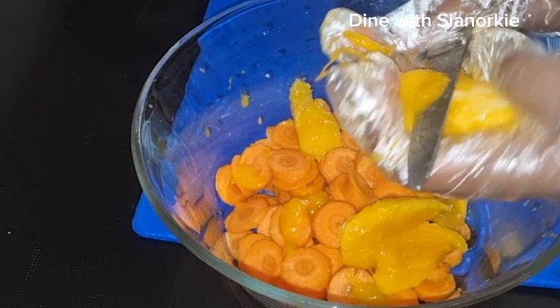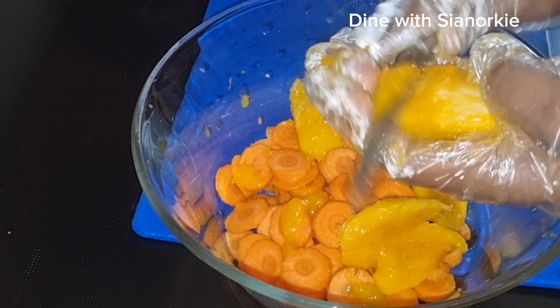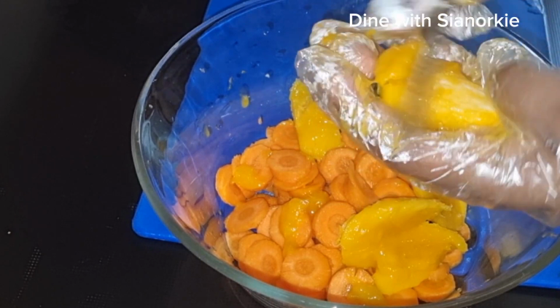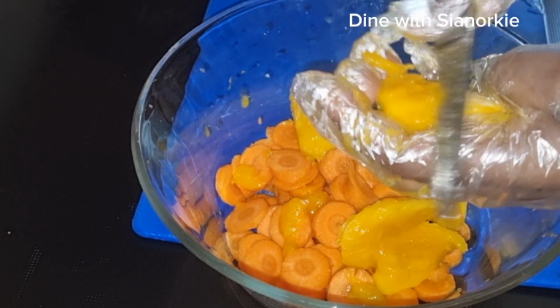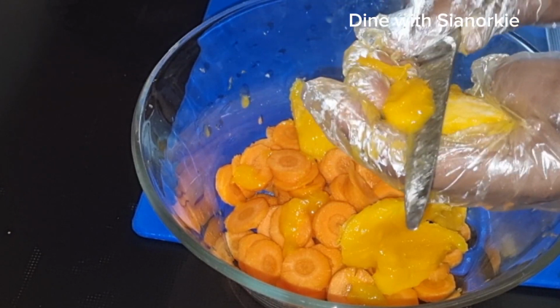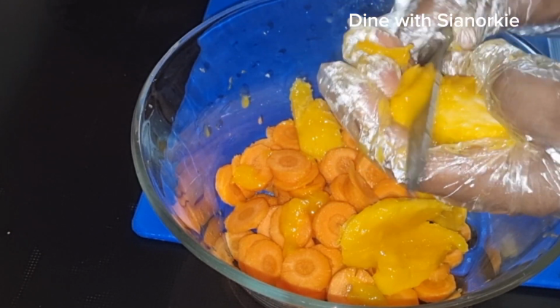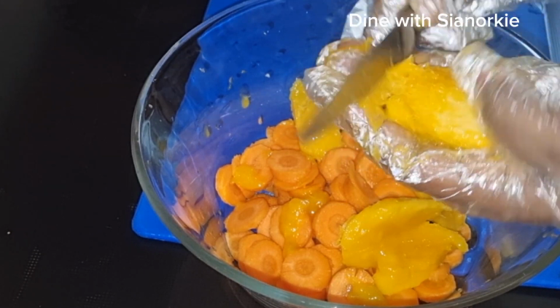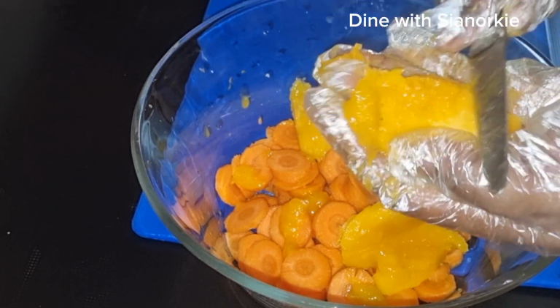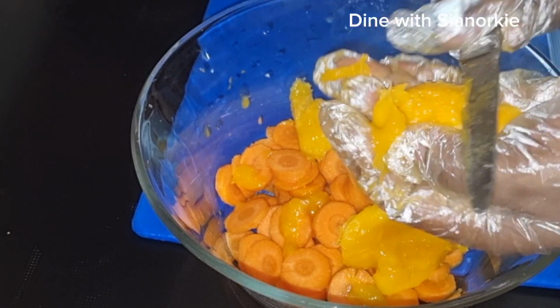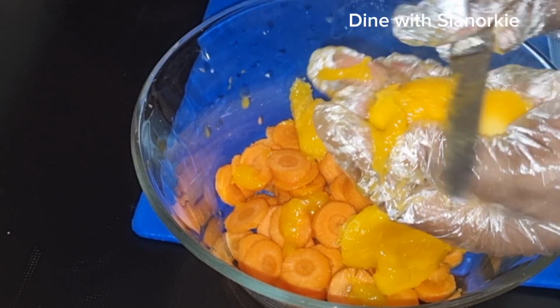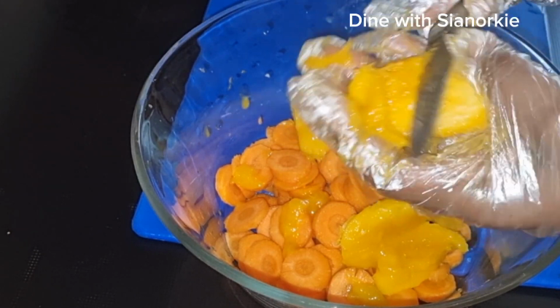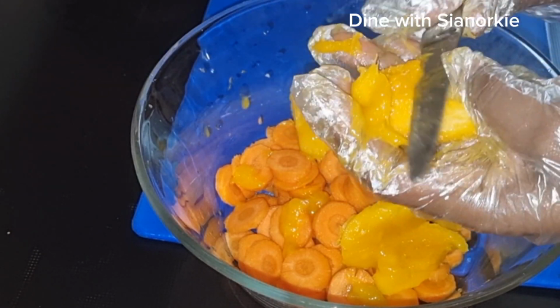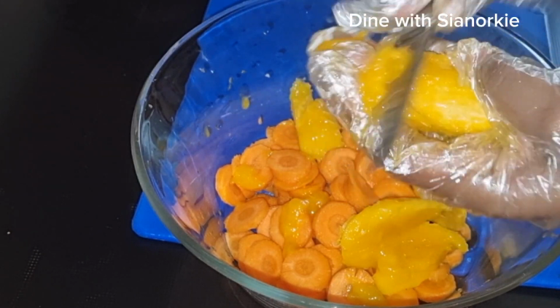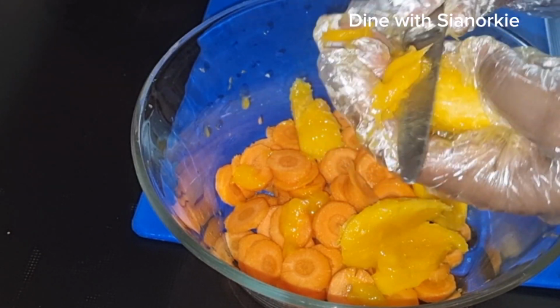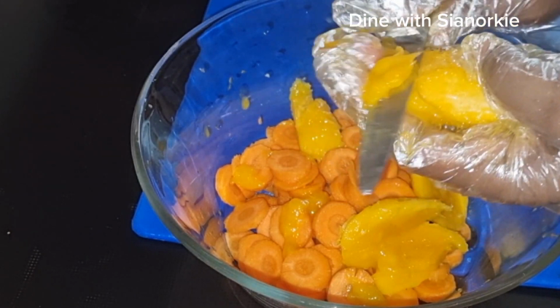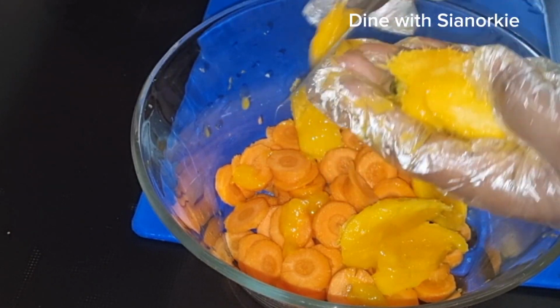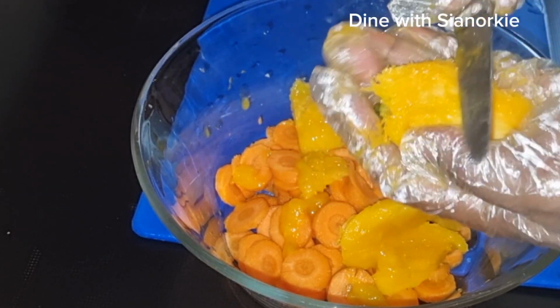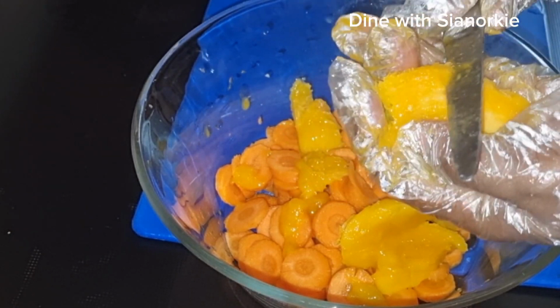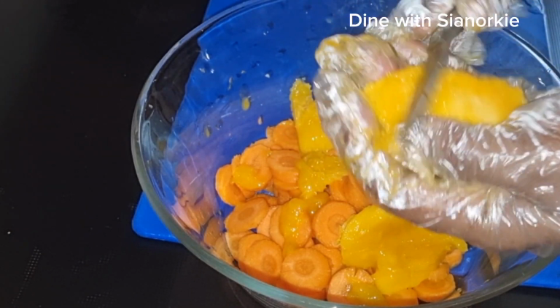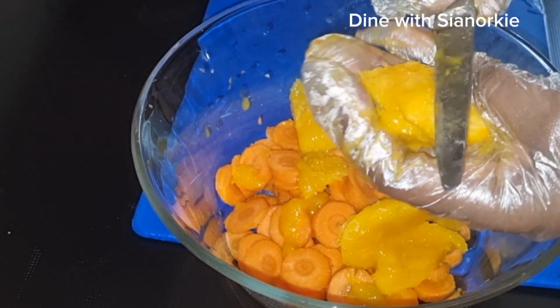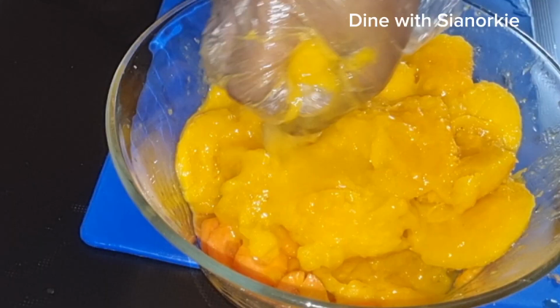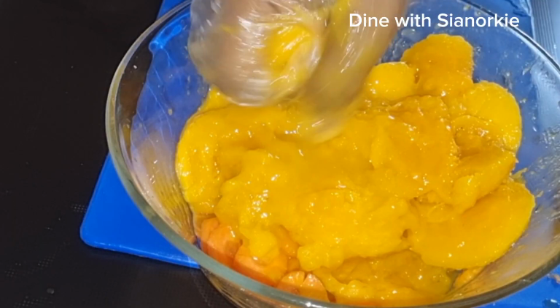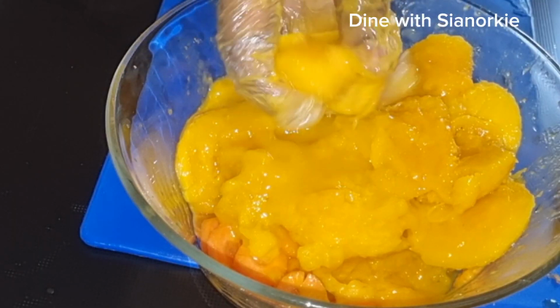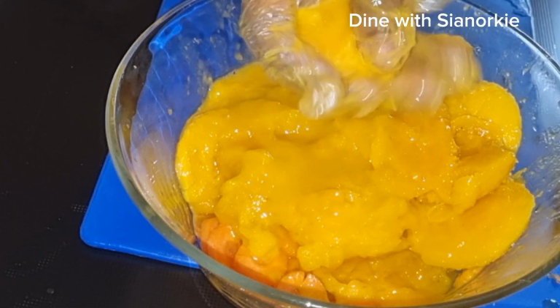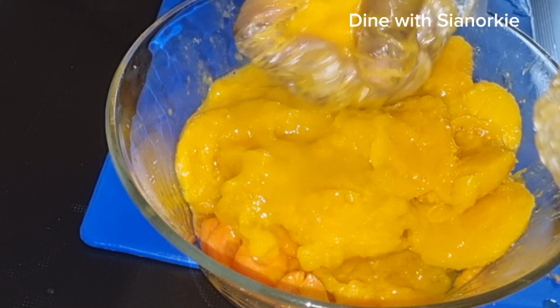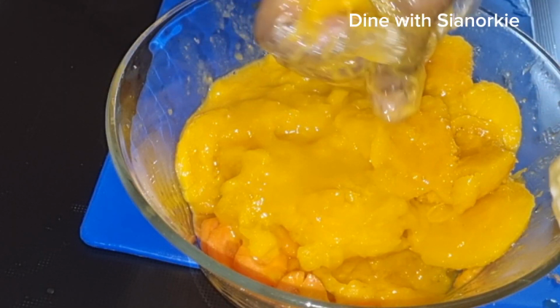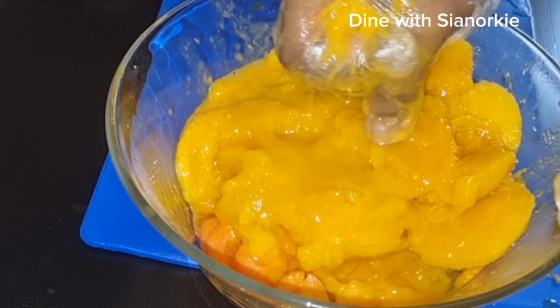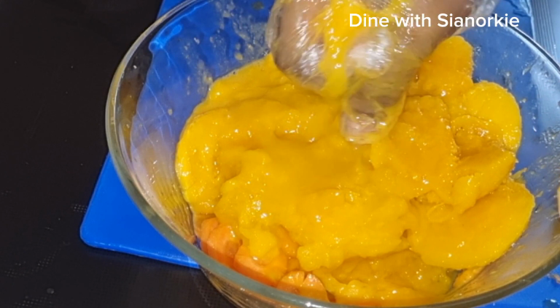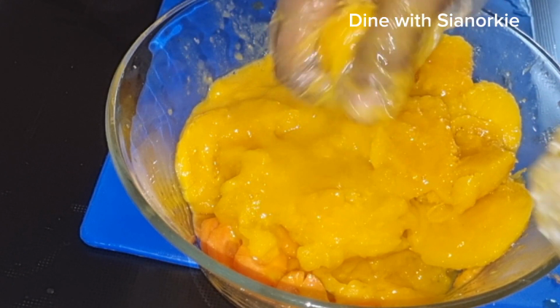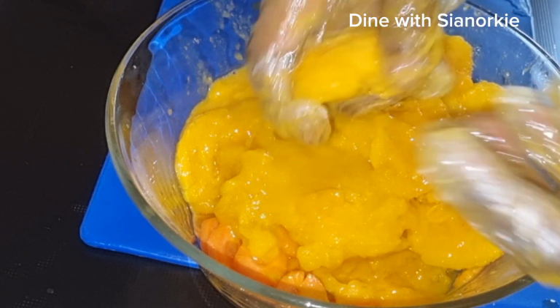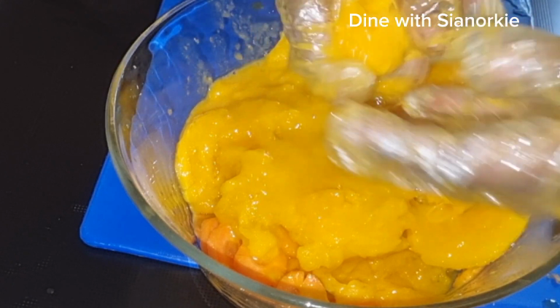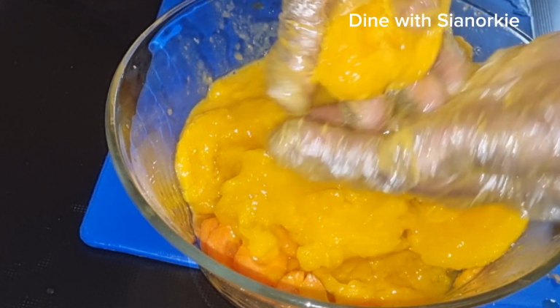For those ones, I just use my hand to squeeze the juice out of them.